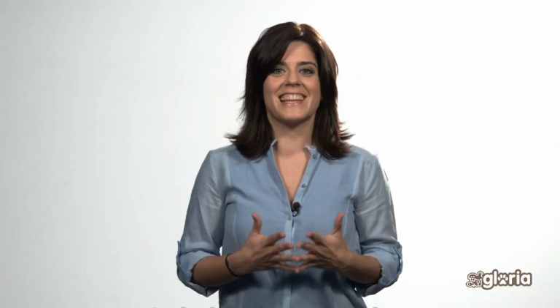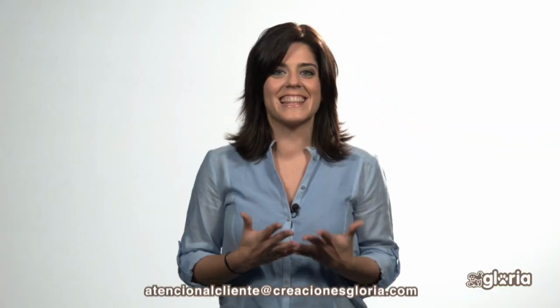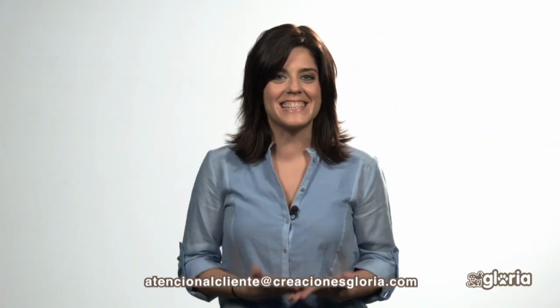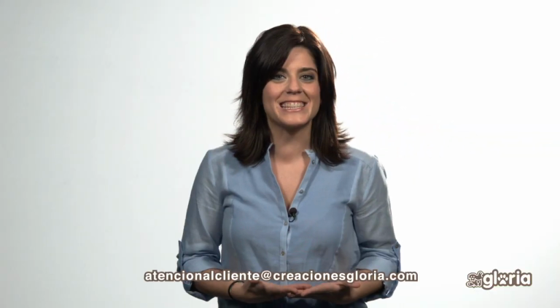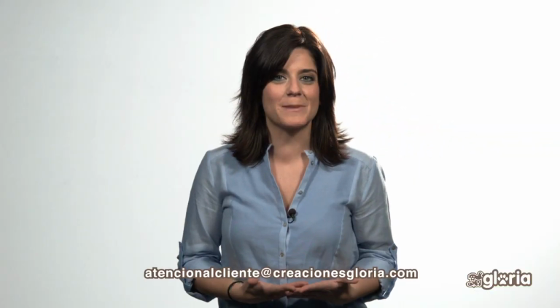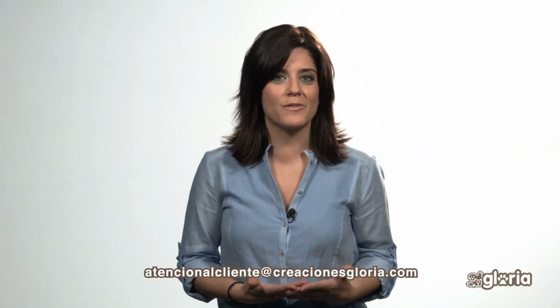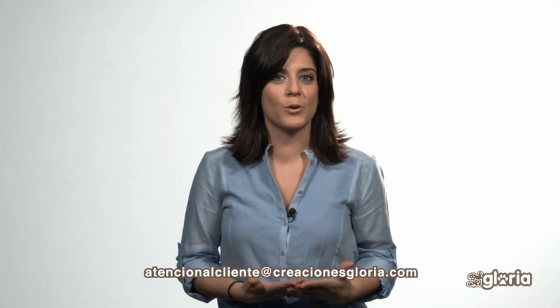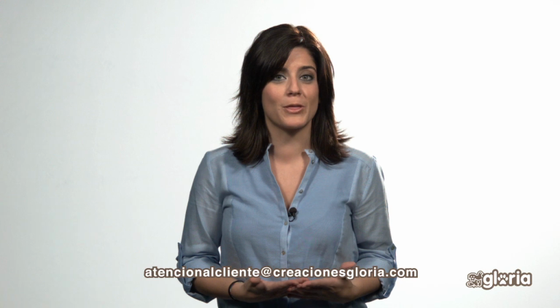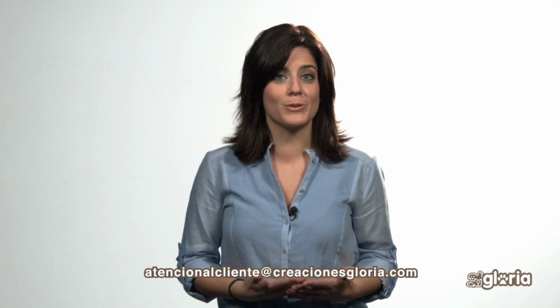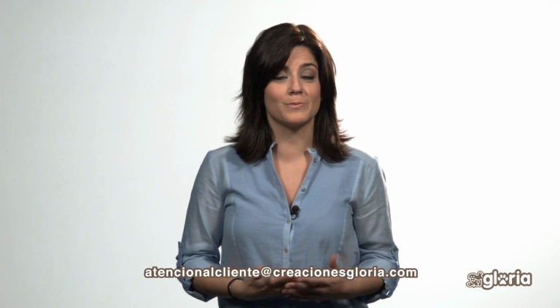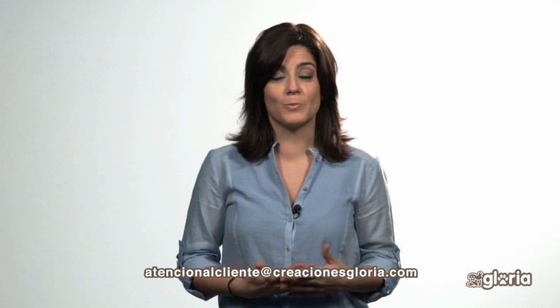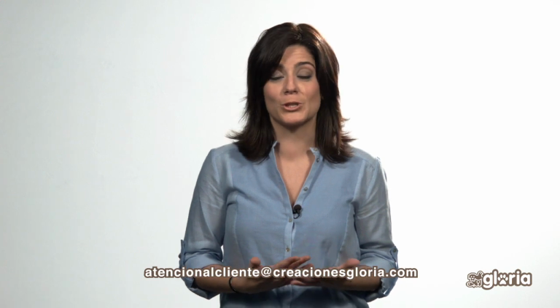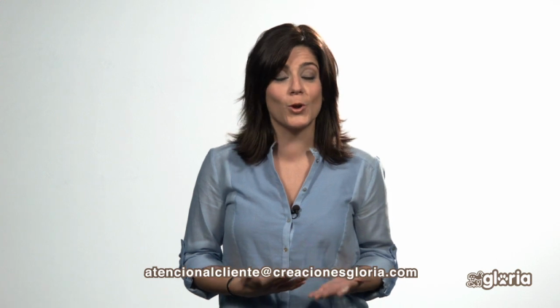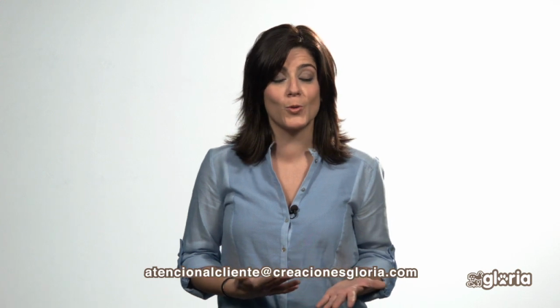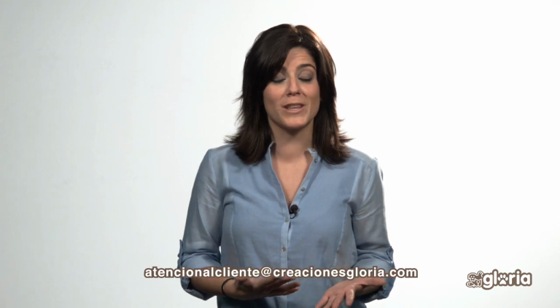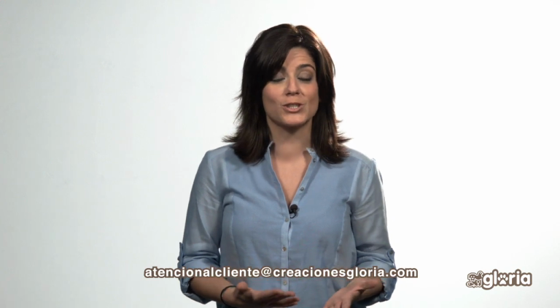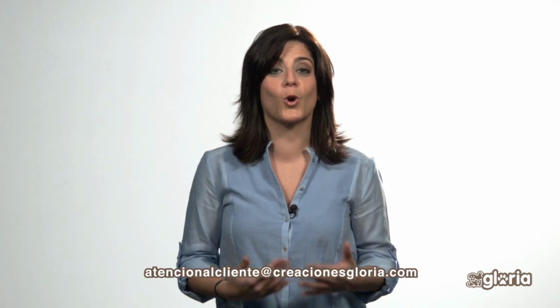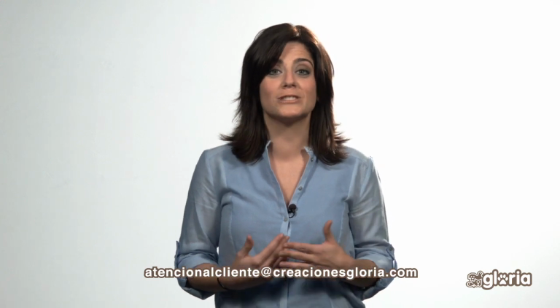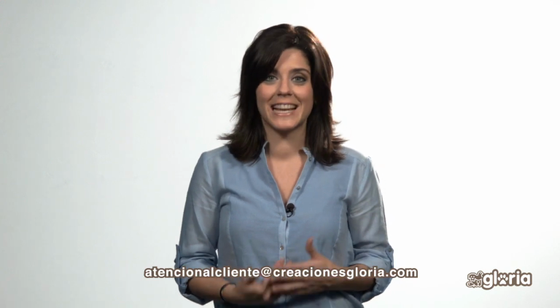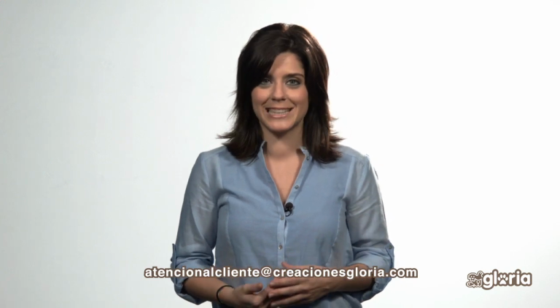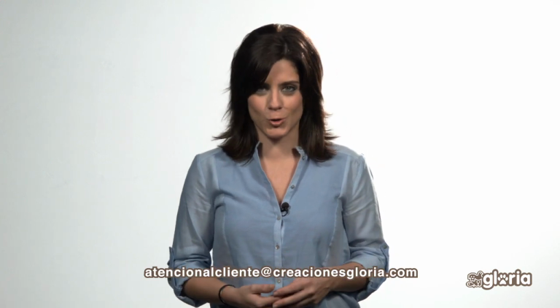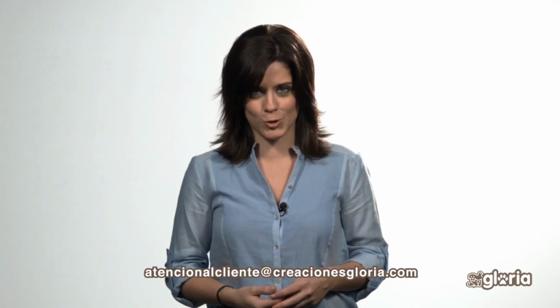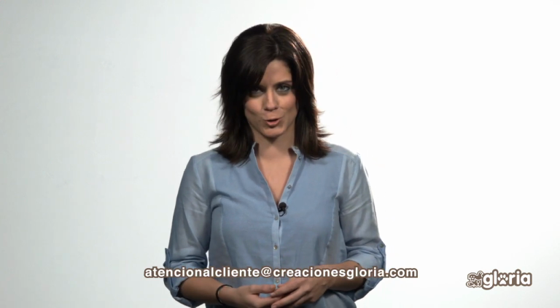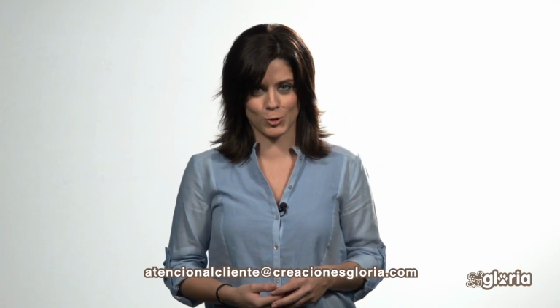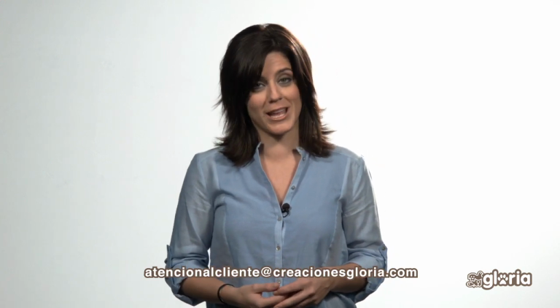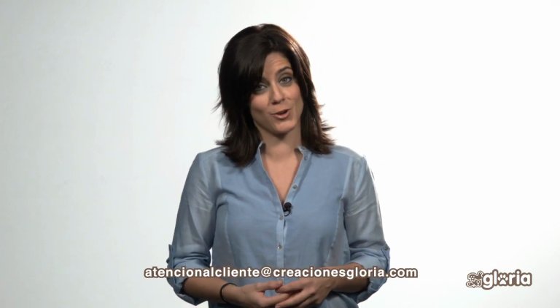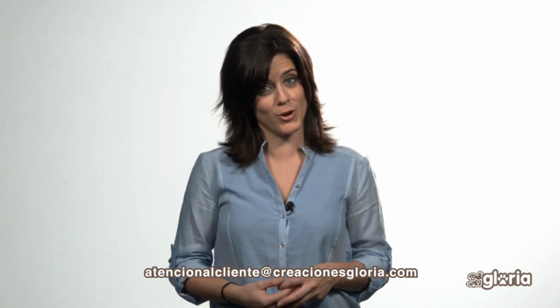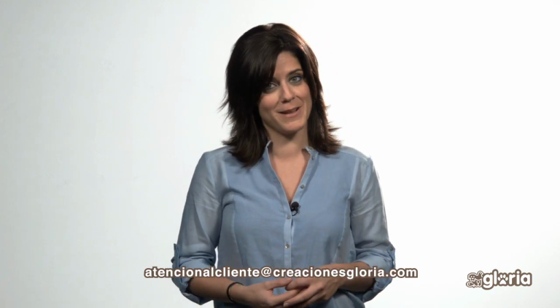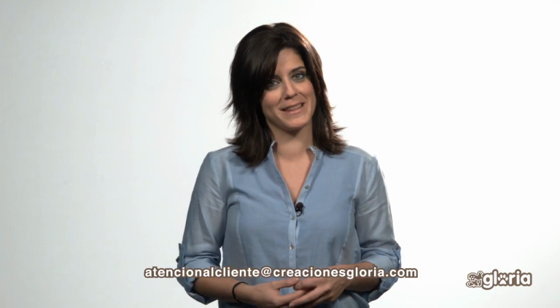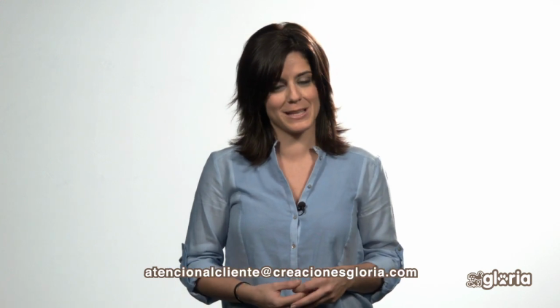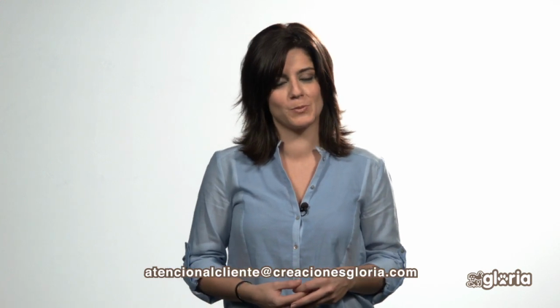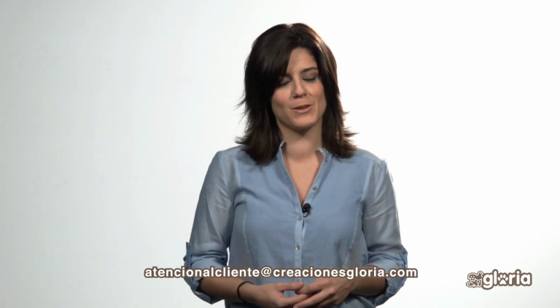Do you need more information? Do not hesitate. Contact us at Gloria. We are here to help.